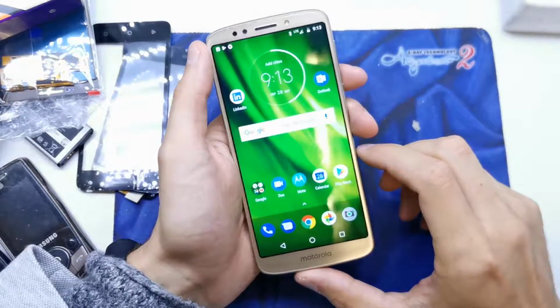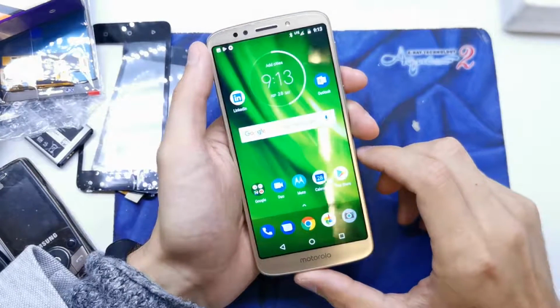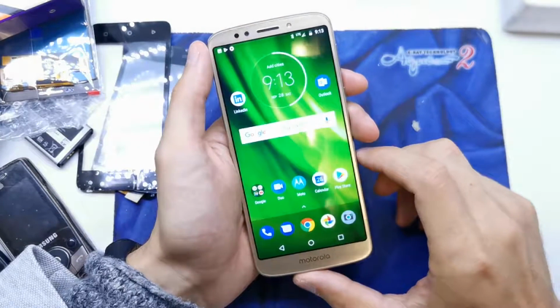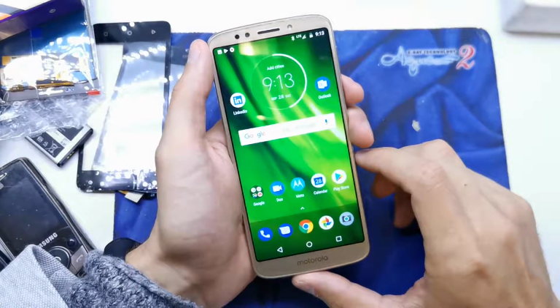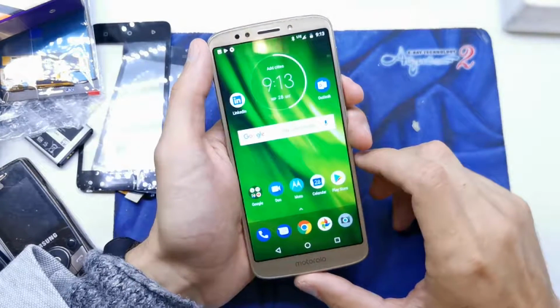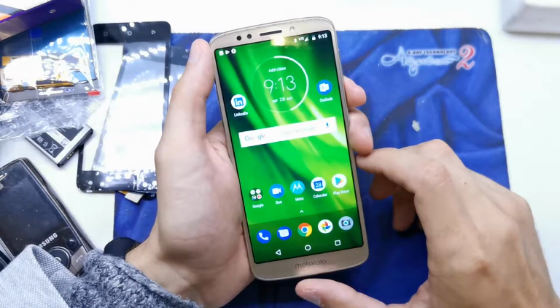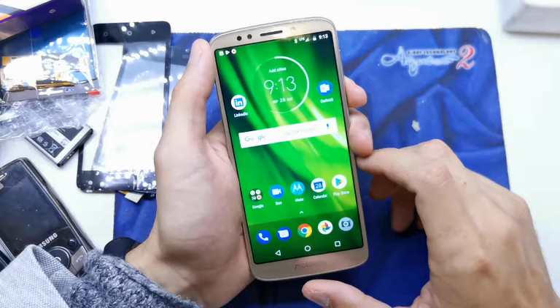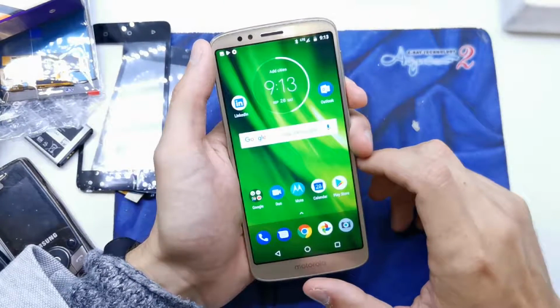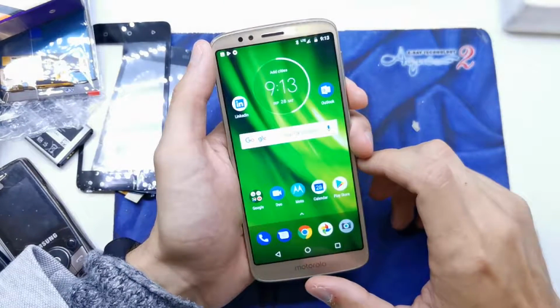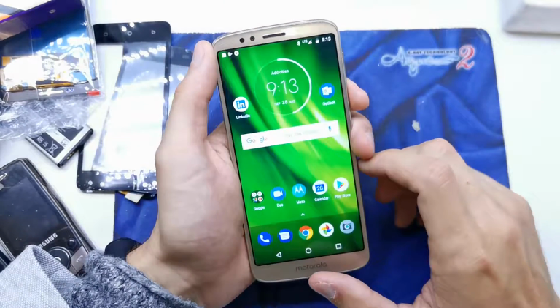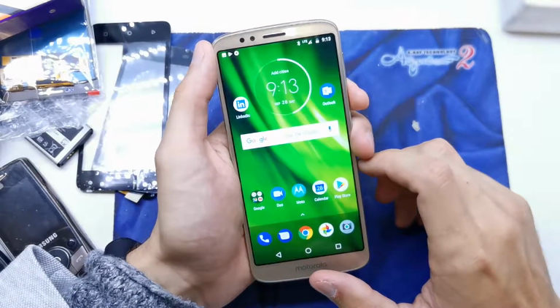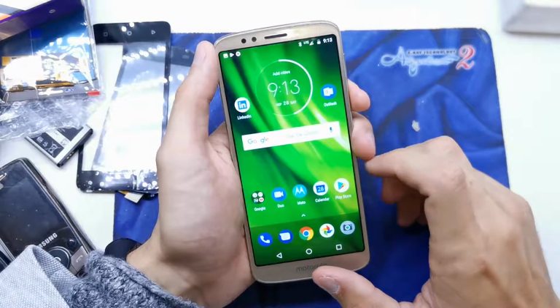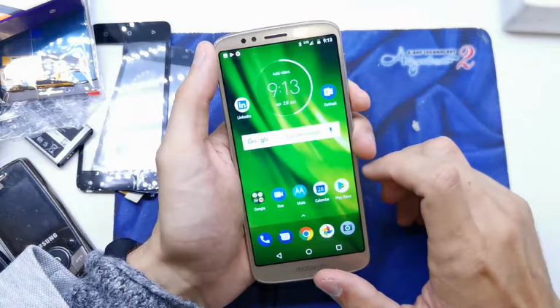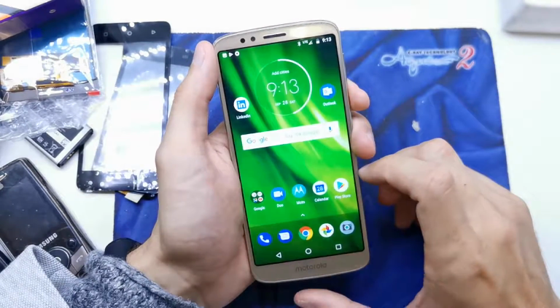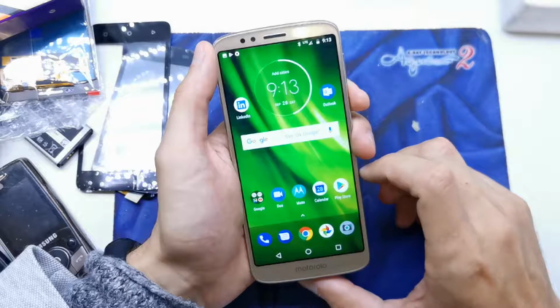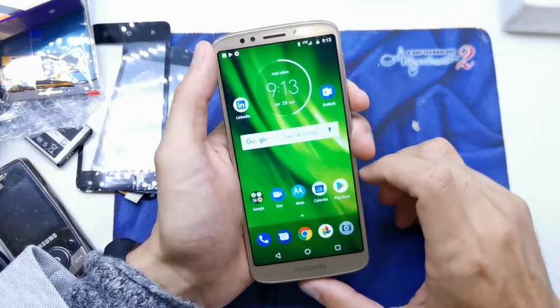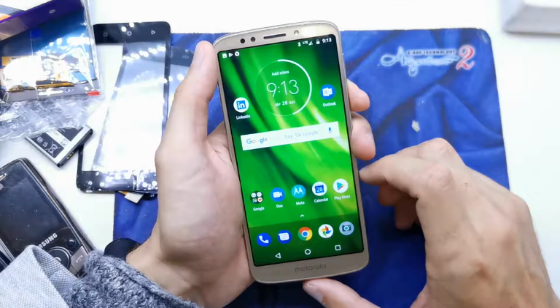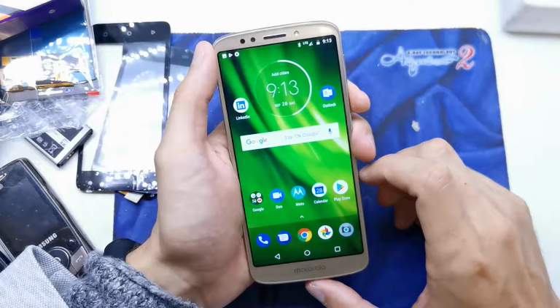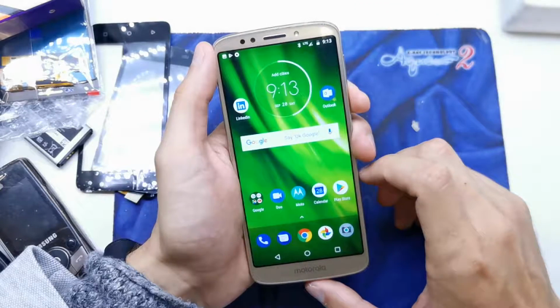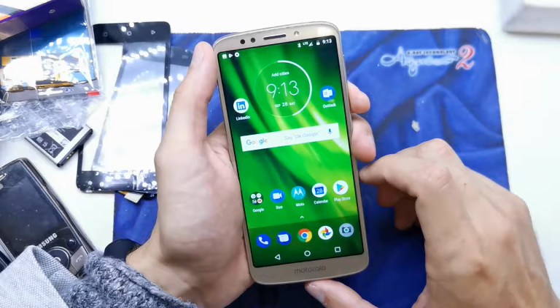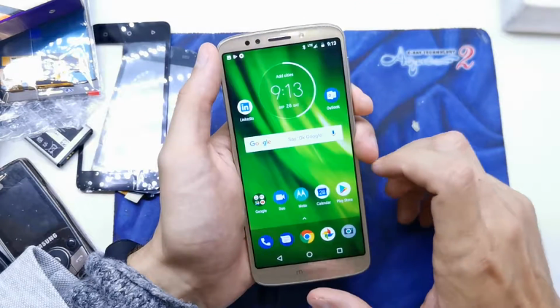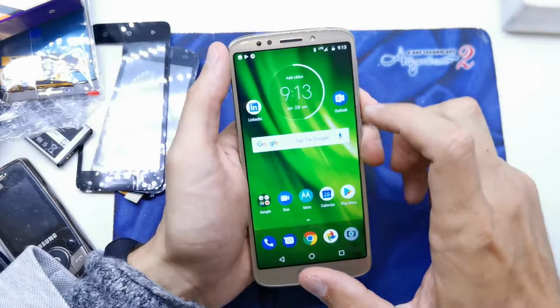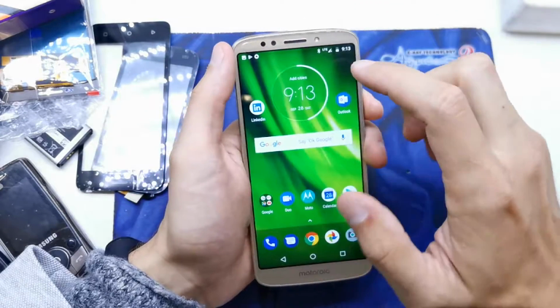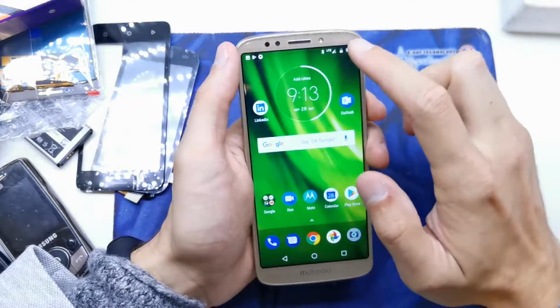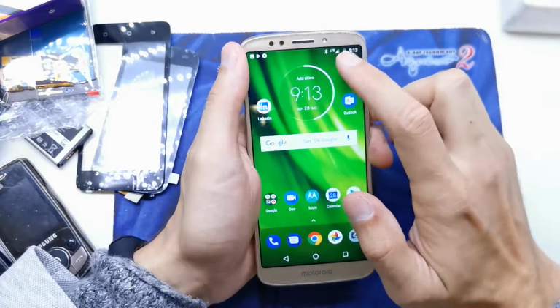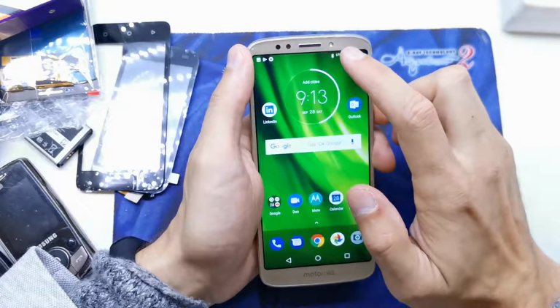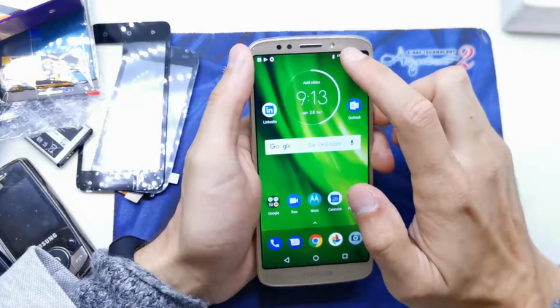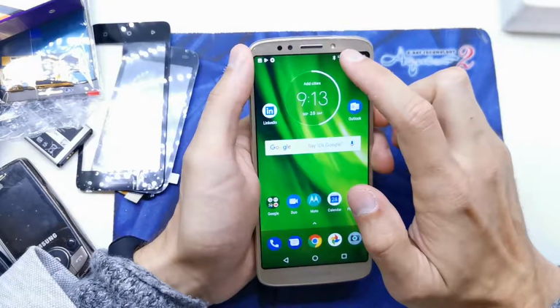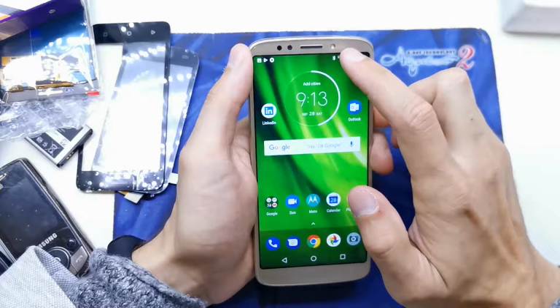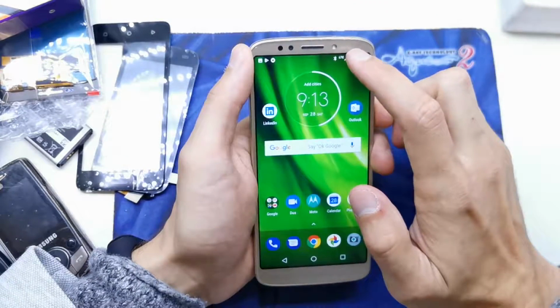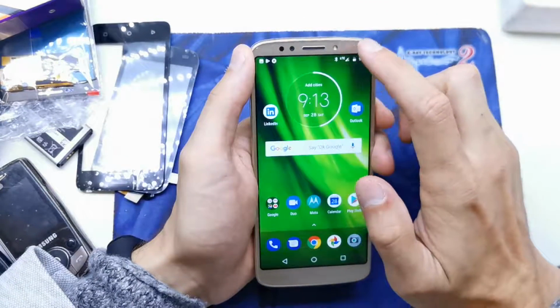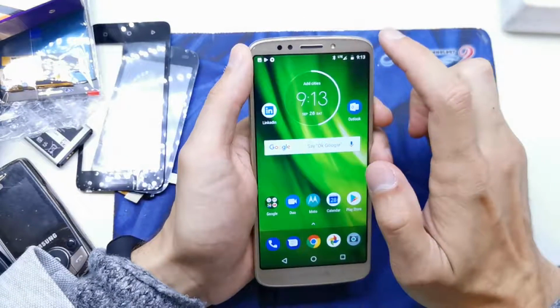Hi guys, welcome back. Today I will show you how to unlock a hidden feature in your Motorola G6 or G6 Plus.